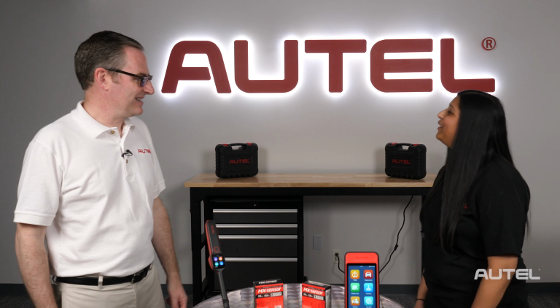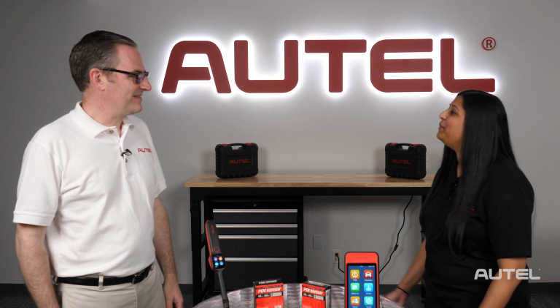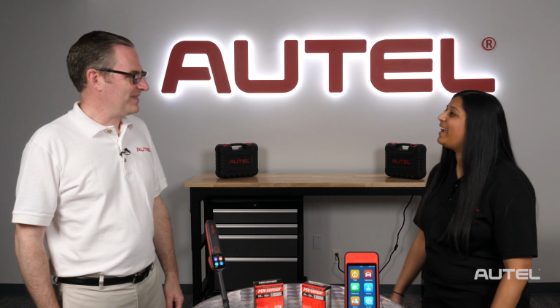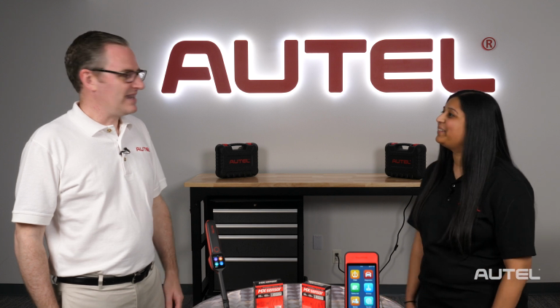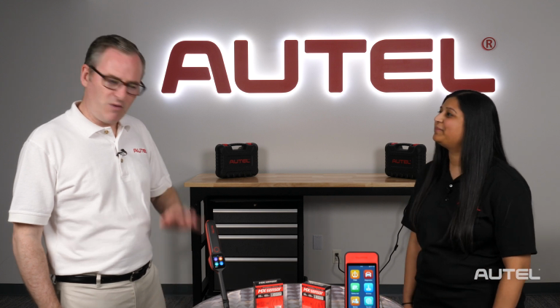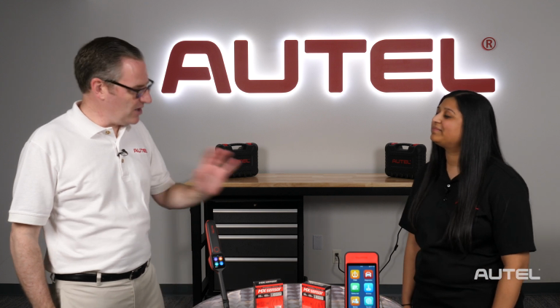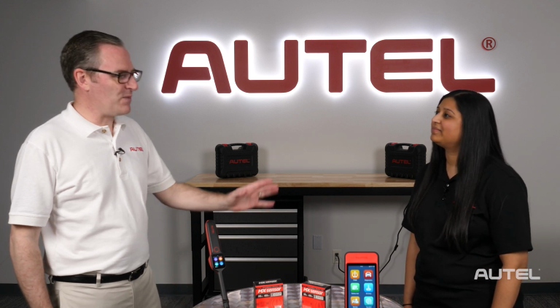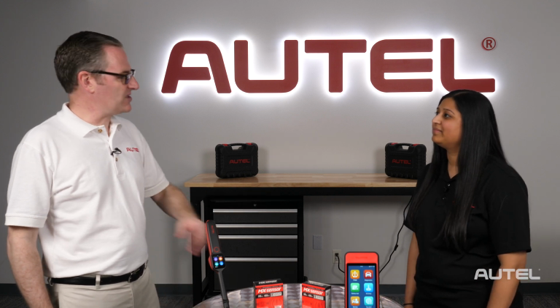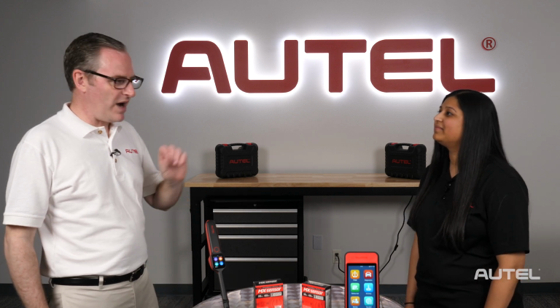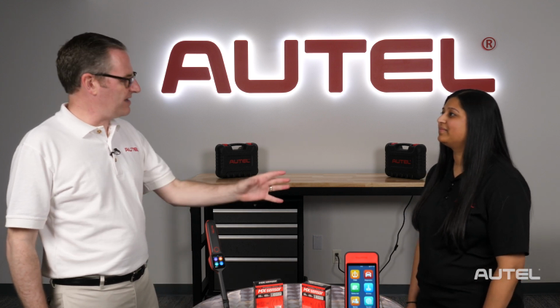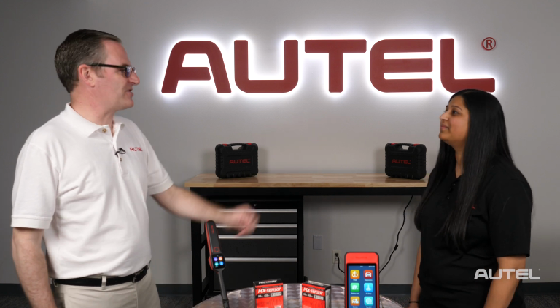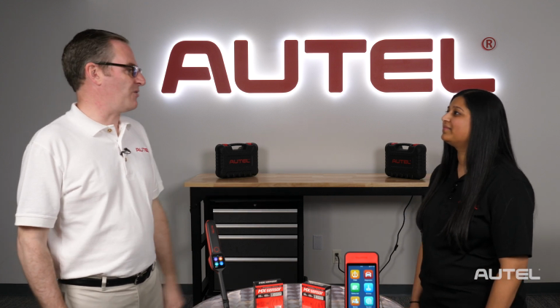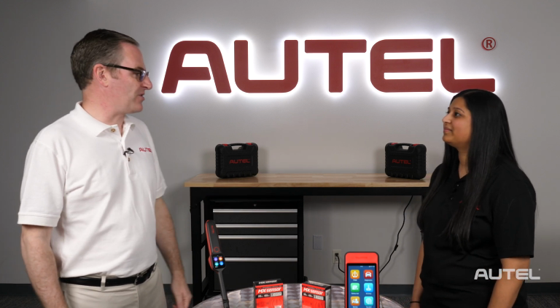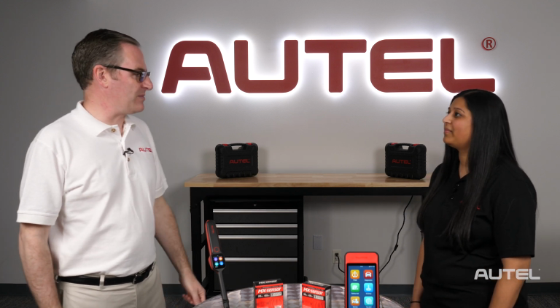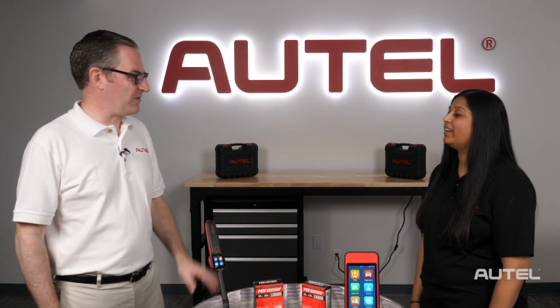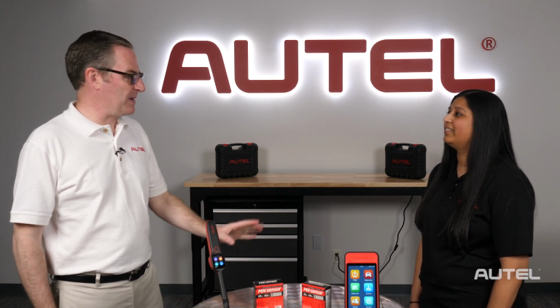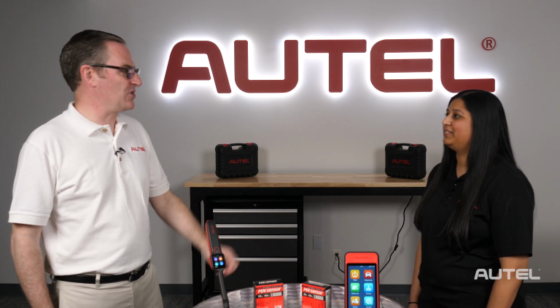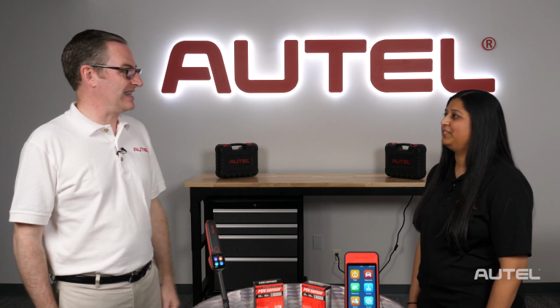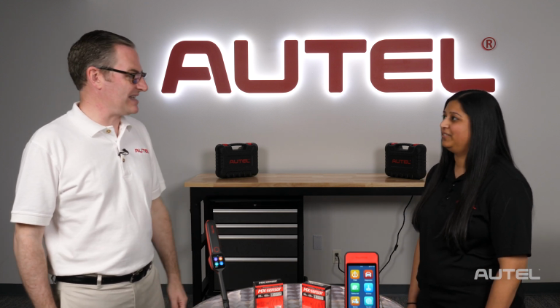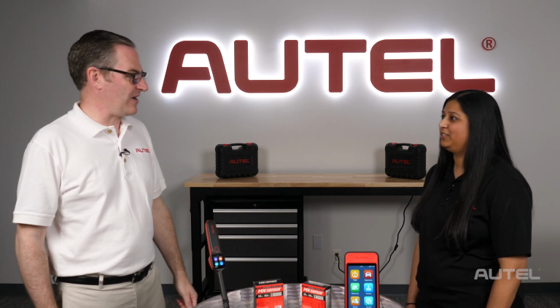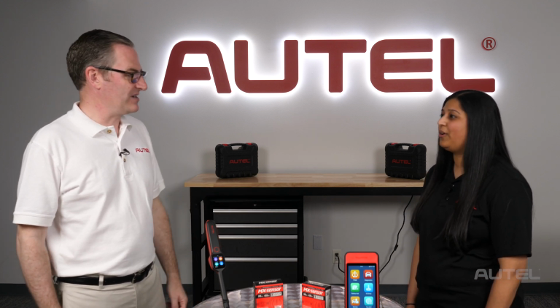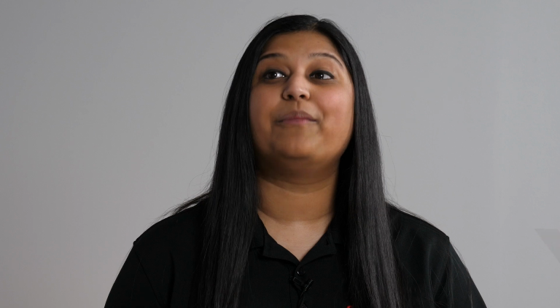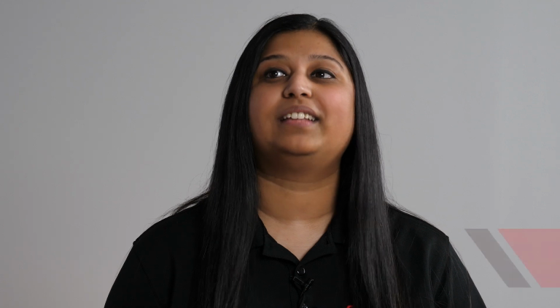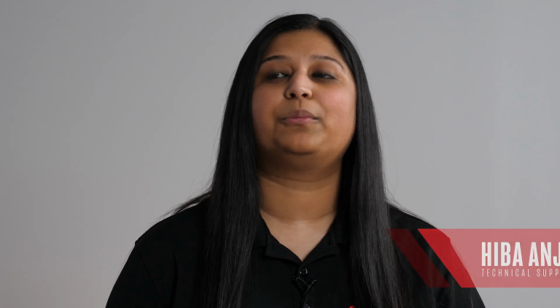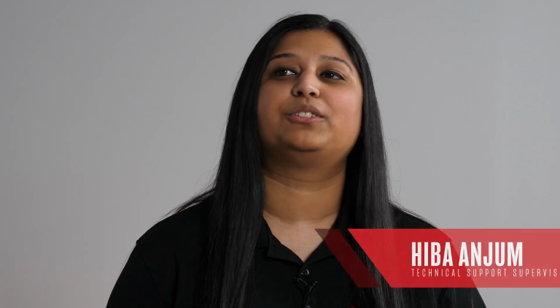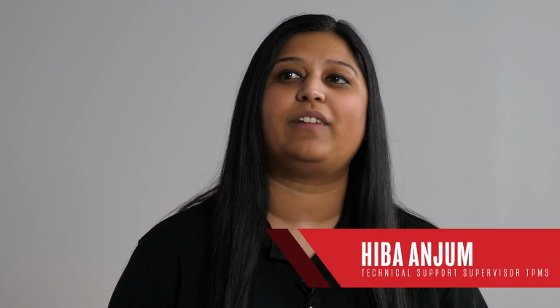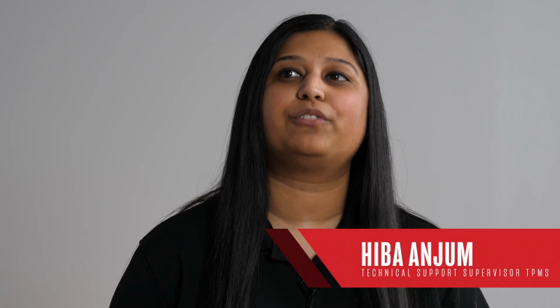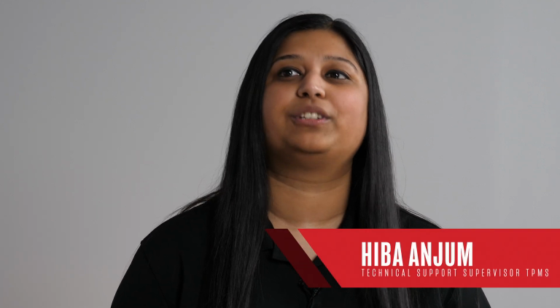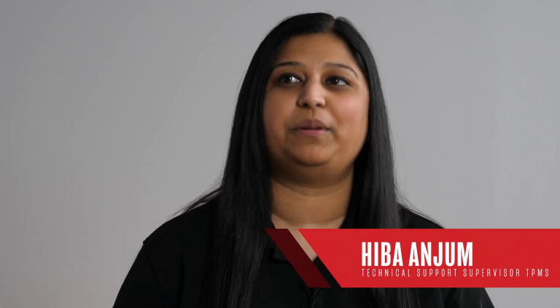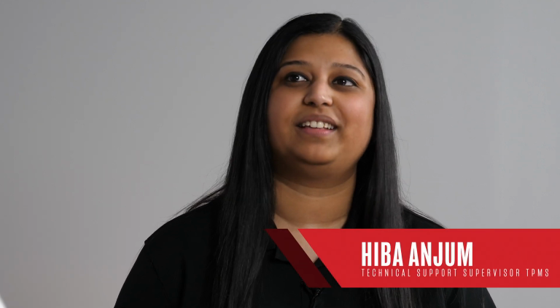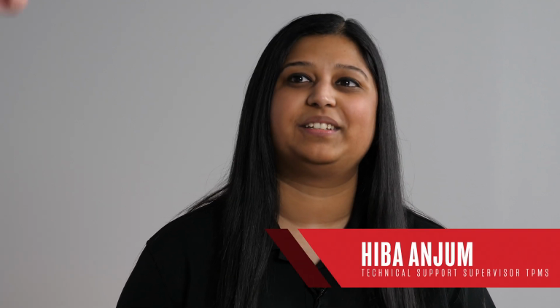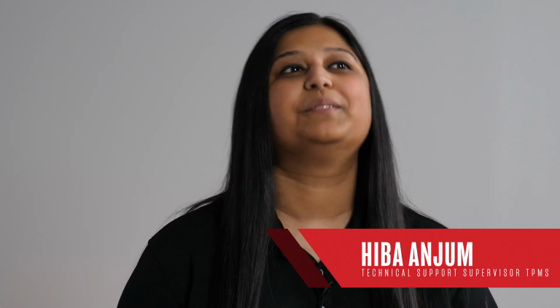It's great to be back. I know you've been with us a while — give me your title one more time just for people tuning in fresh. Sure, I'm the tech support supervisor for TPMS.